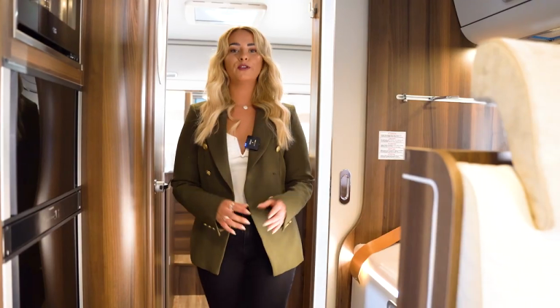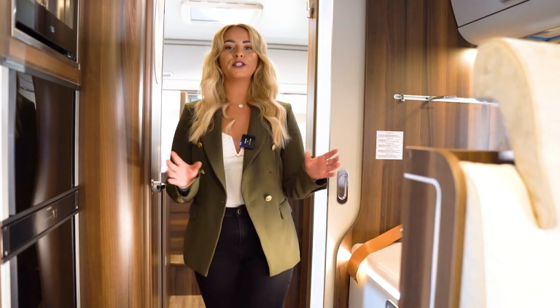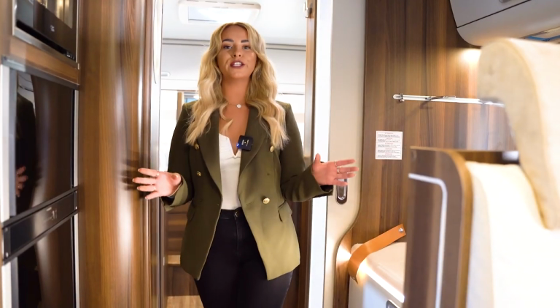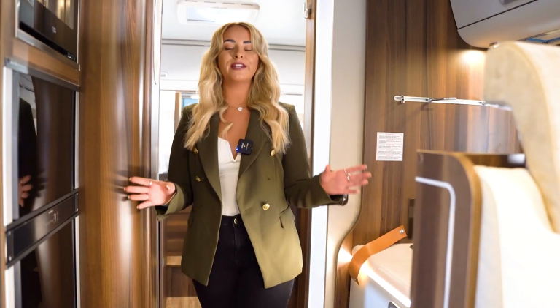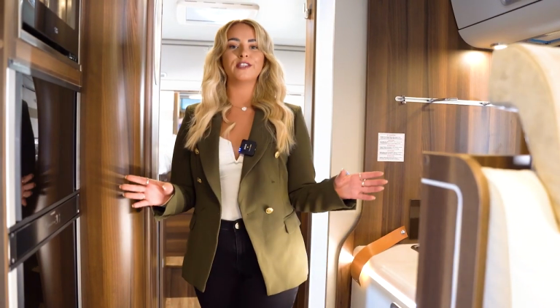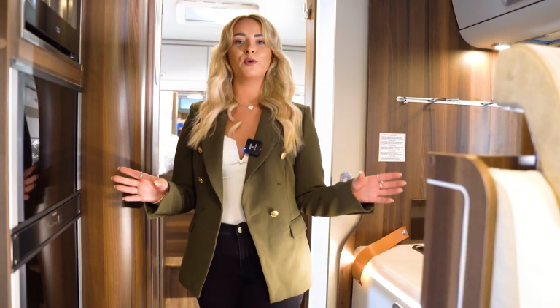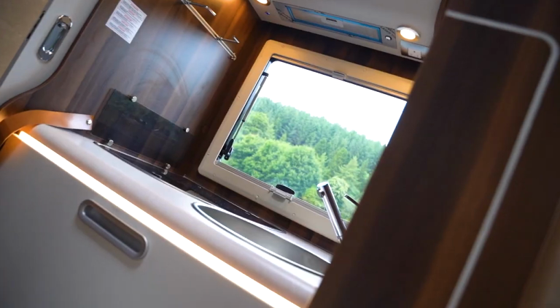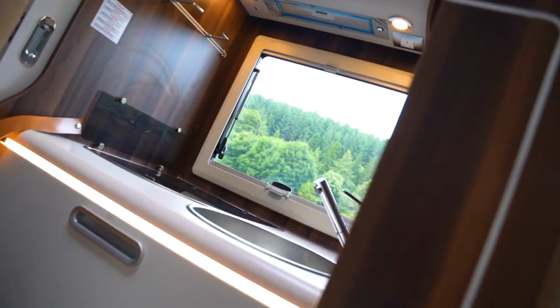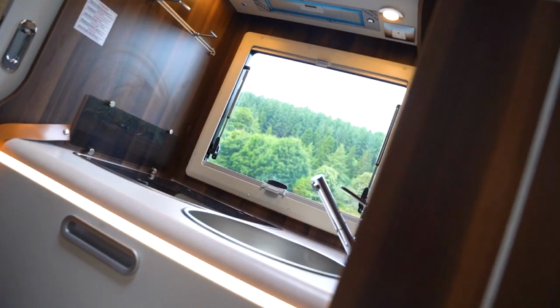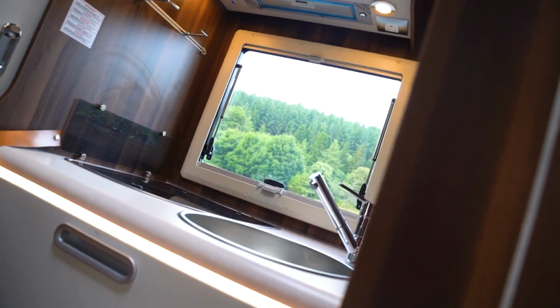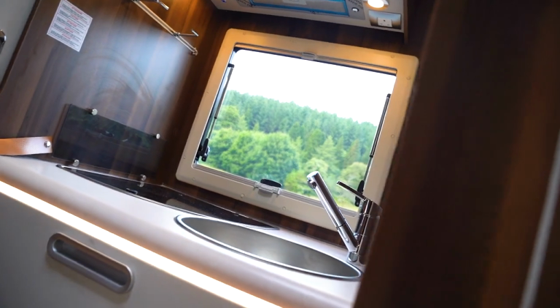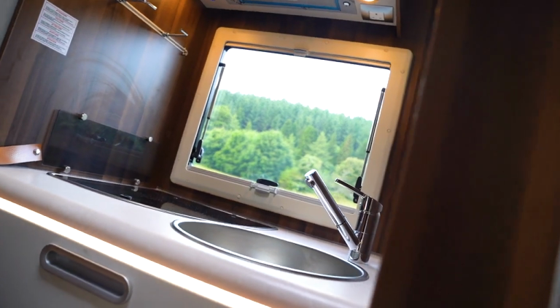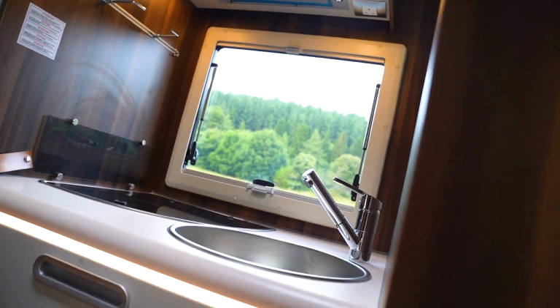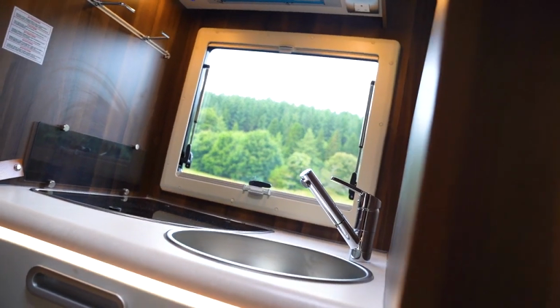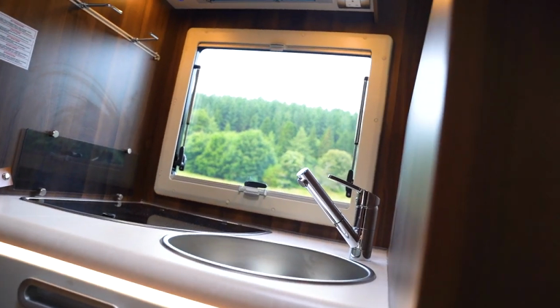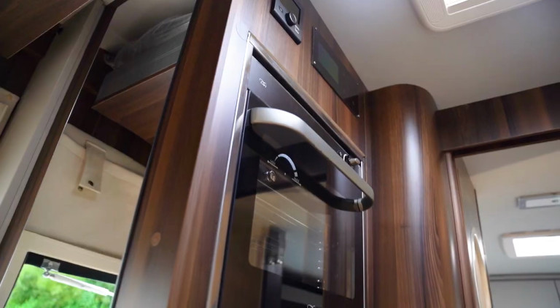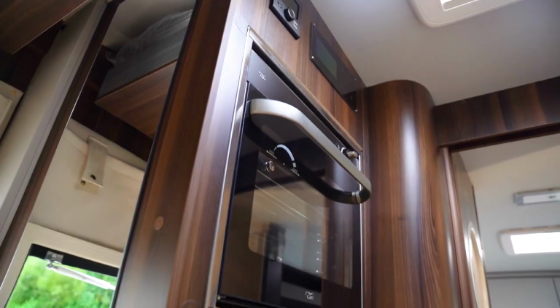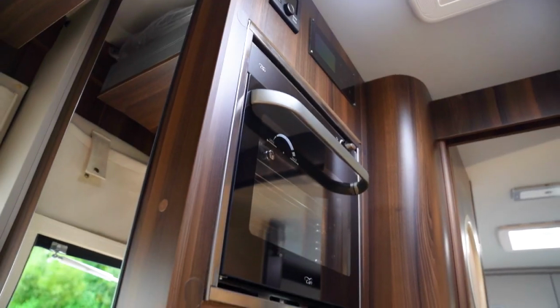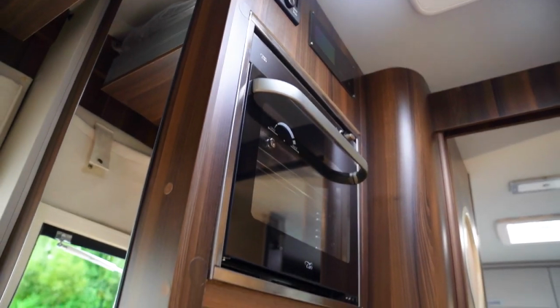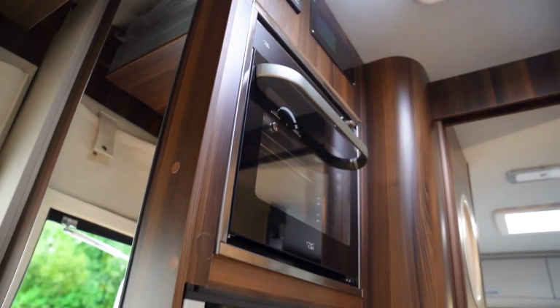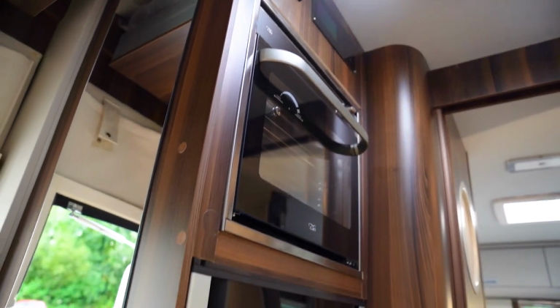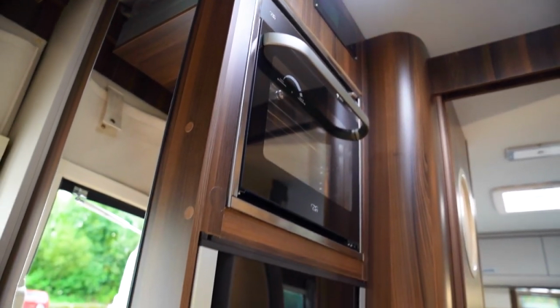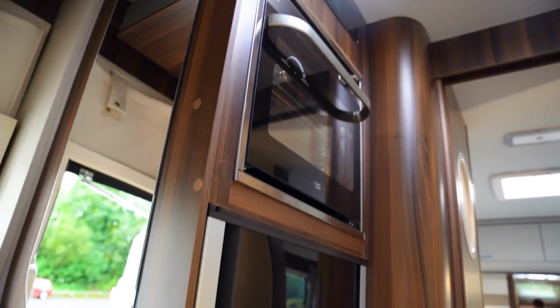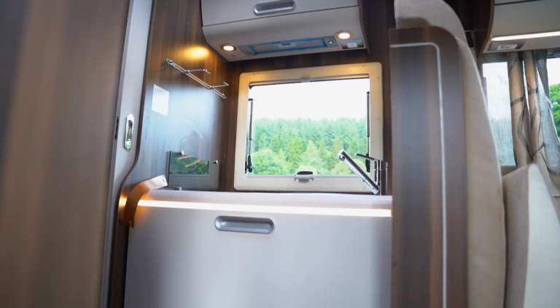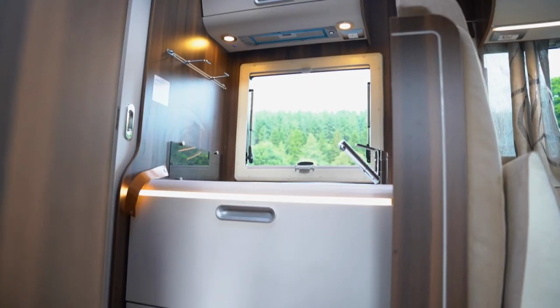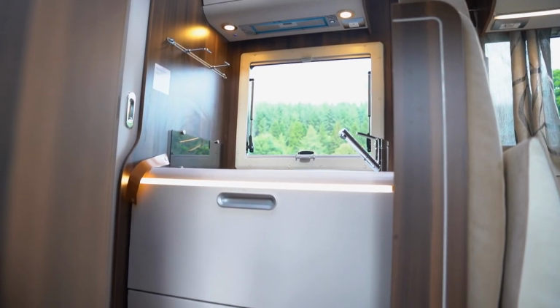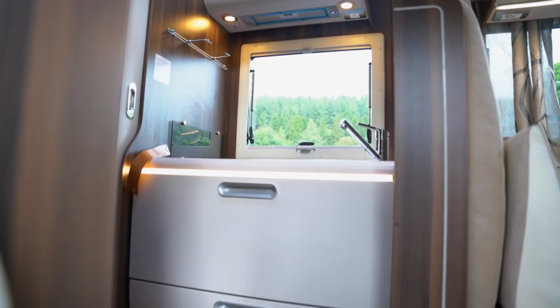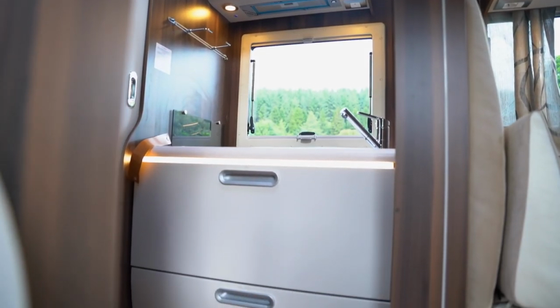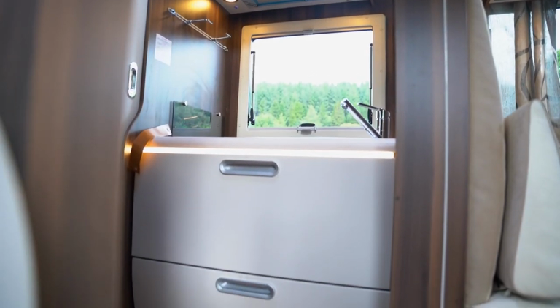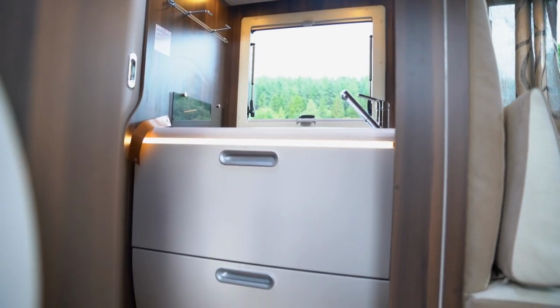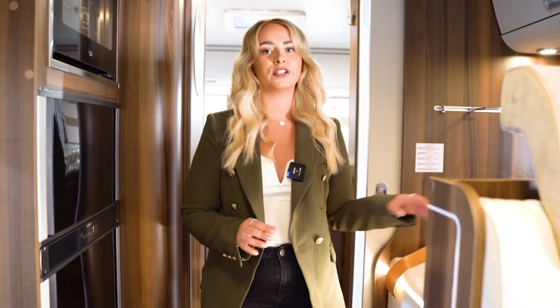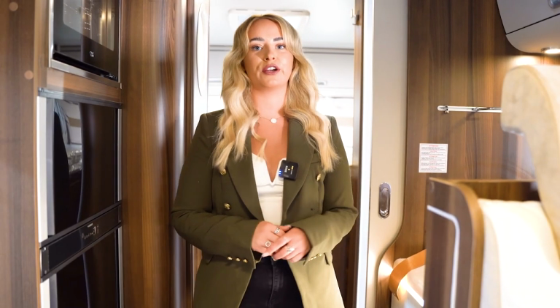Moving on down to the middle of this motorhome we have a very stylish, well-equipped kitchen including your microwave, oven grill, fridge, freezer, sink and cooker.